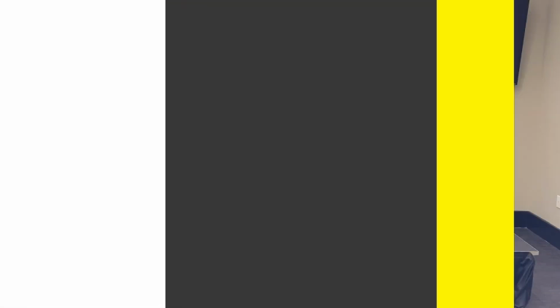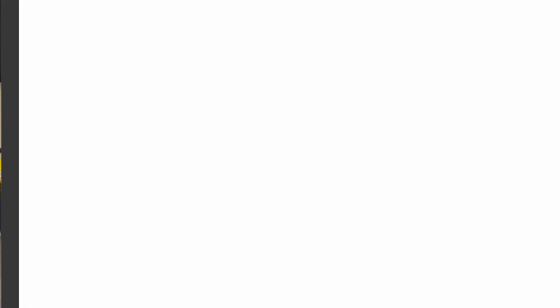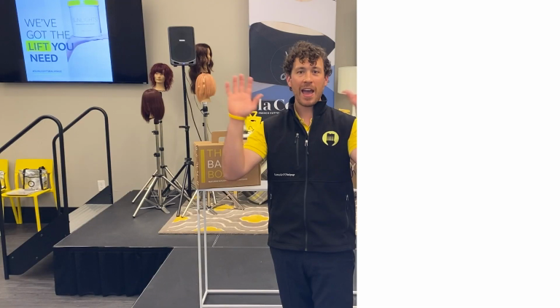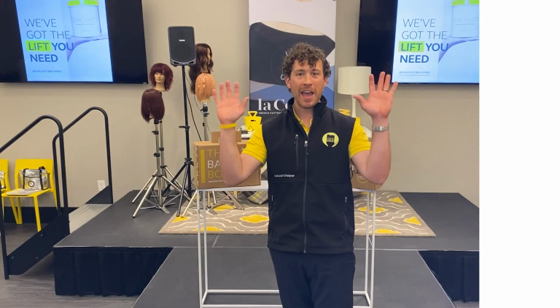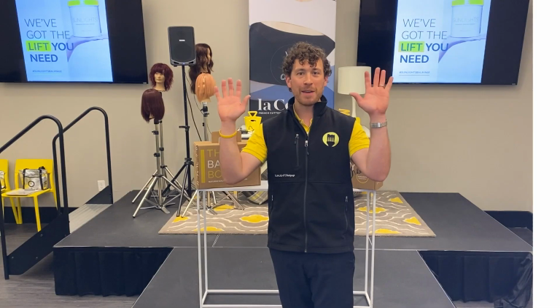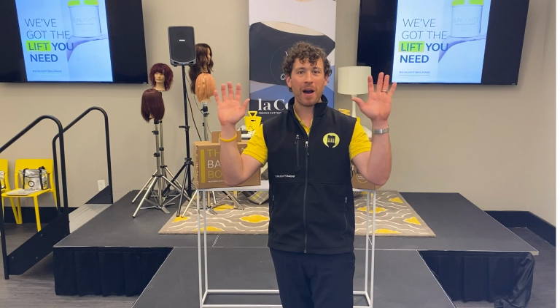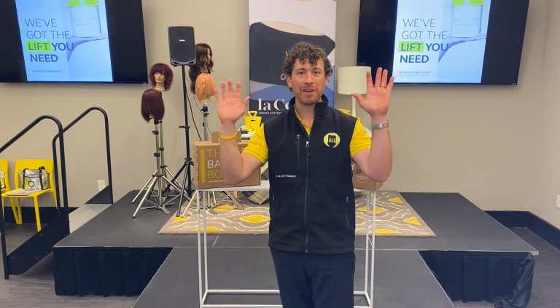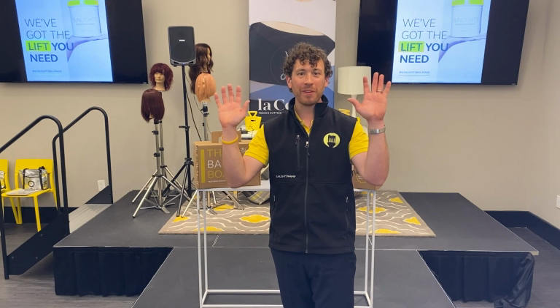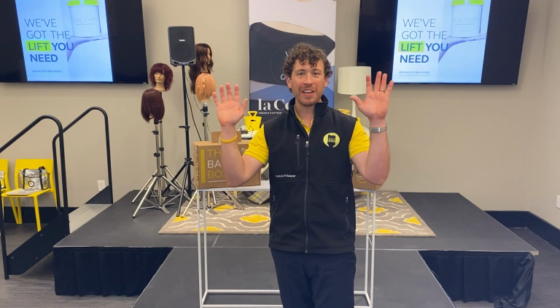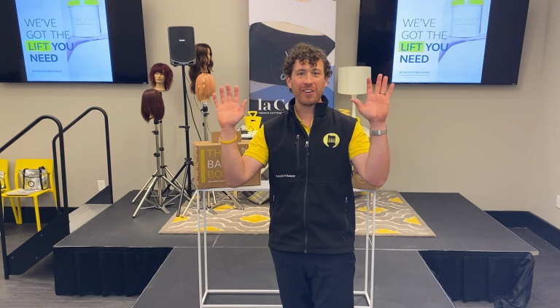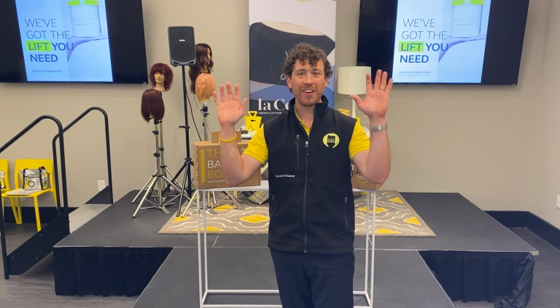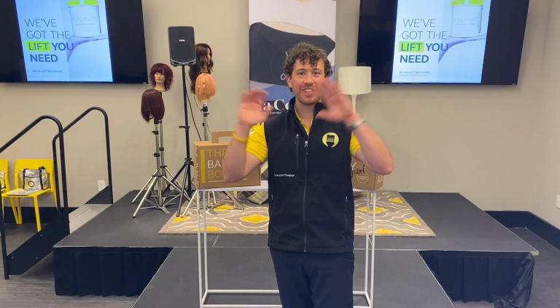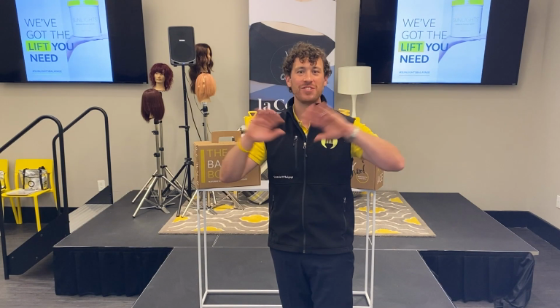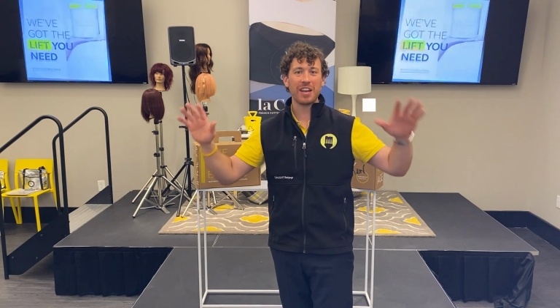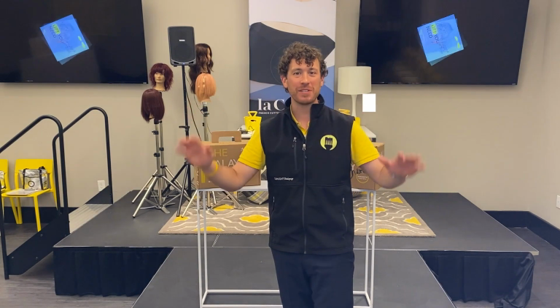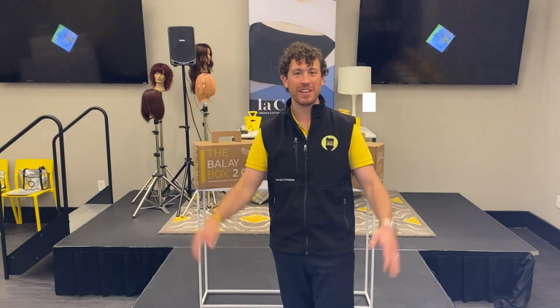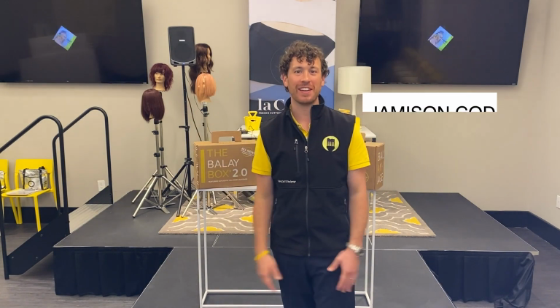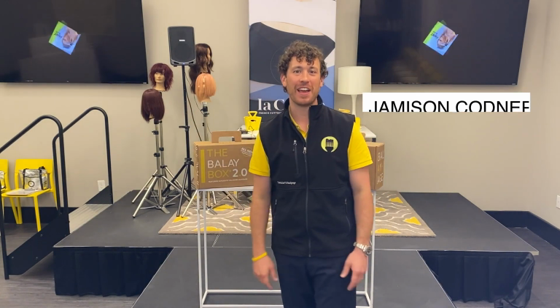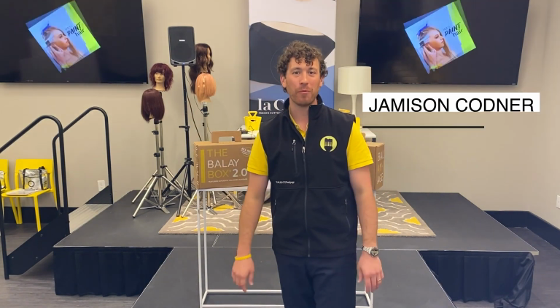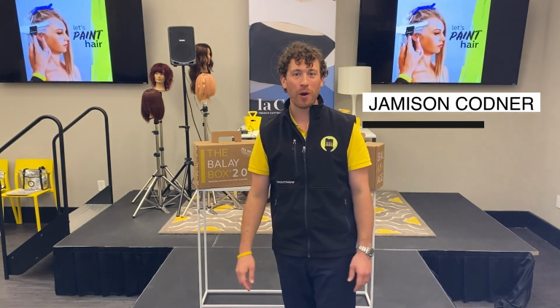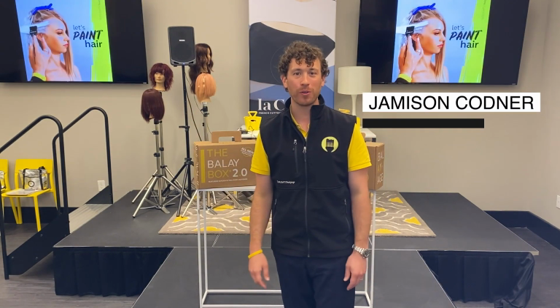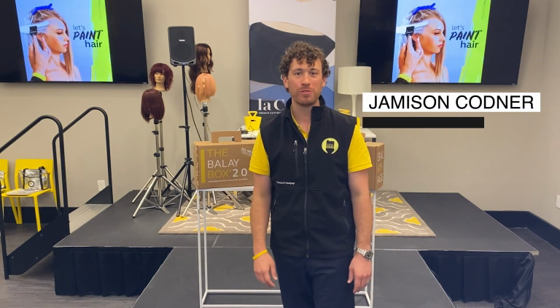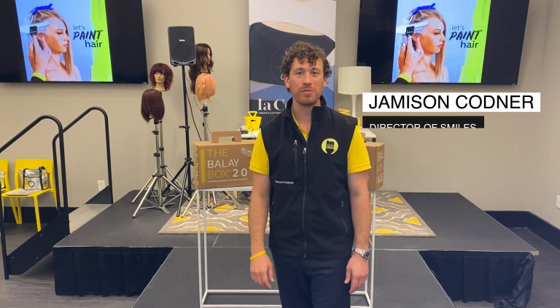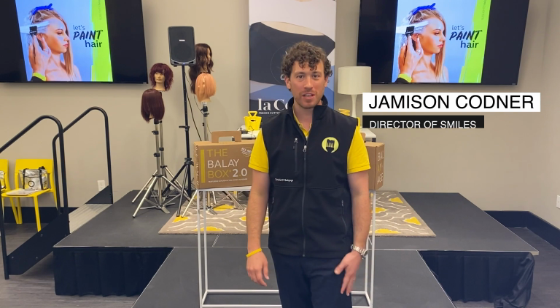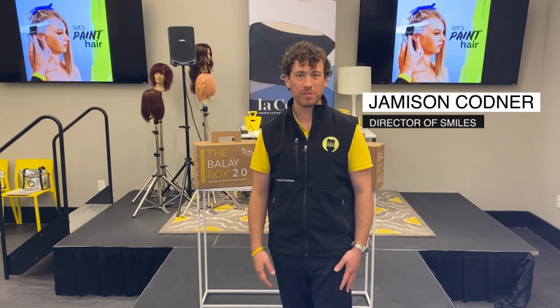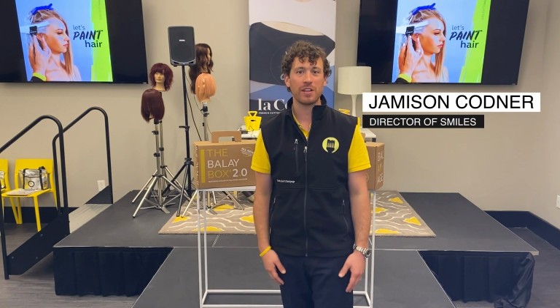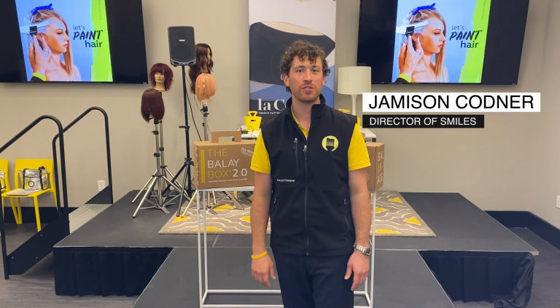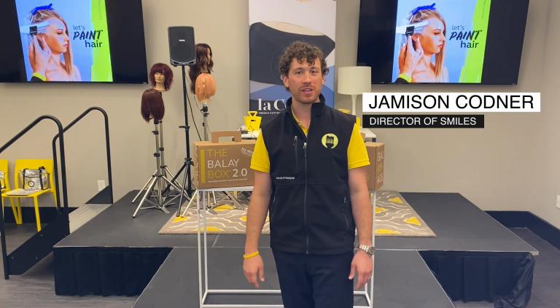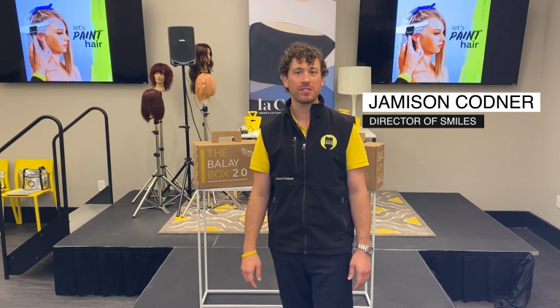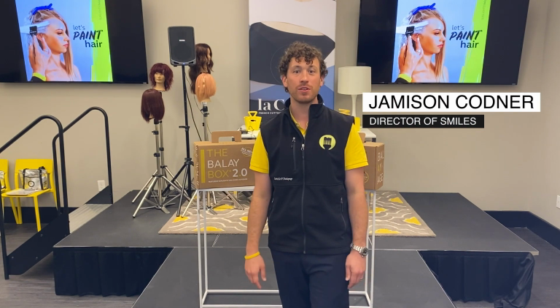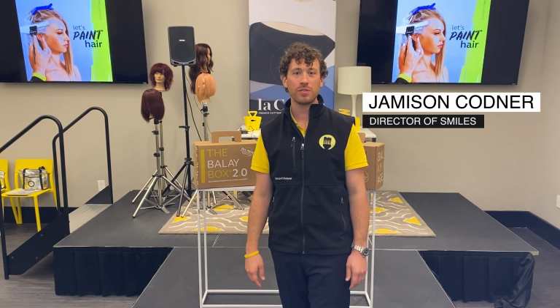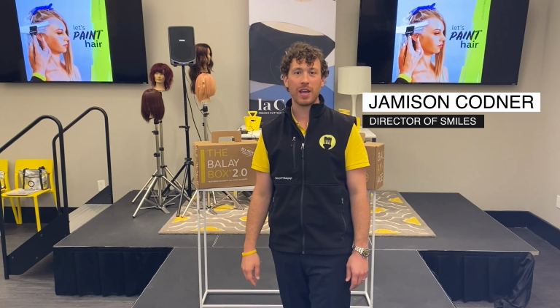Hey Bali Believer, it's Jameson and welcome to Tips and Tricks Tuesday.